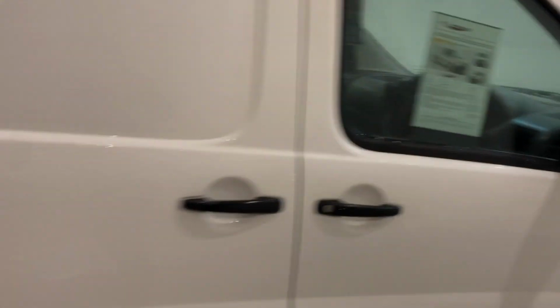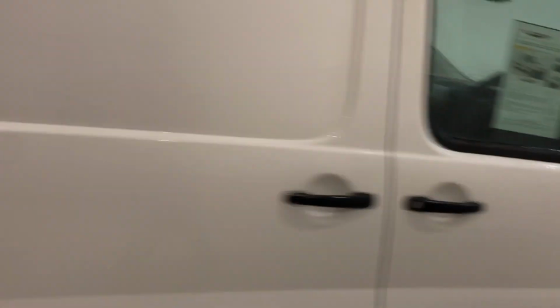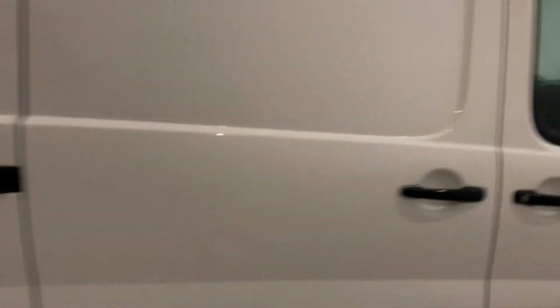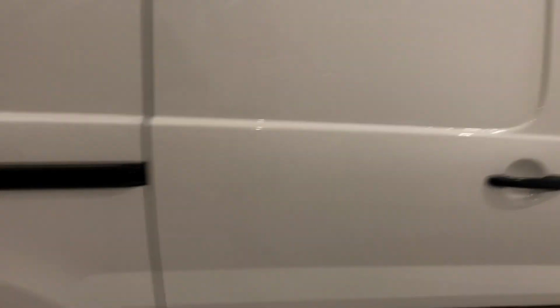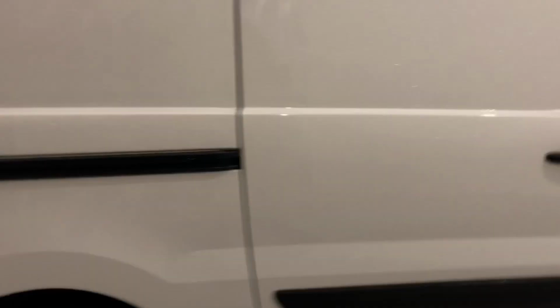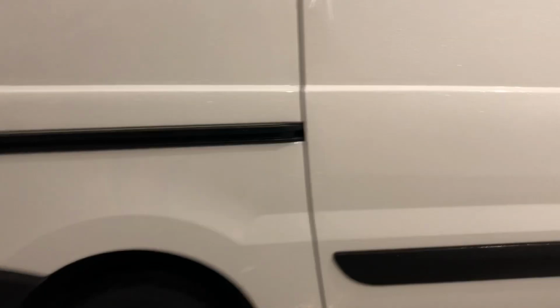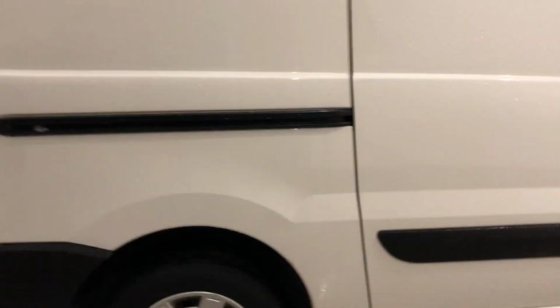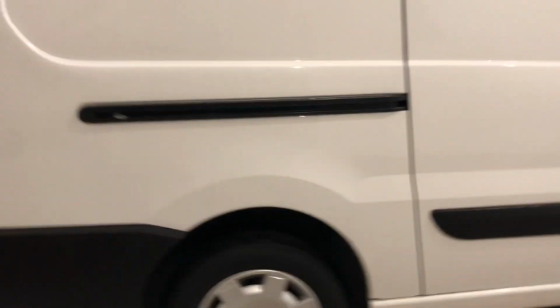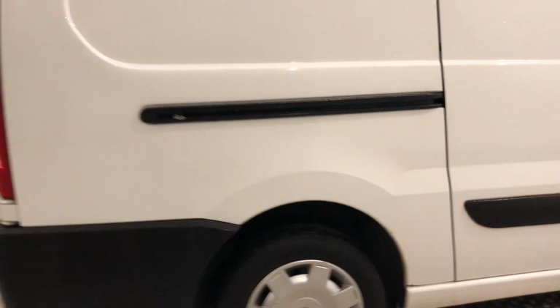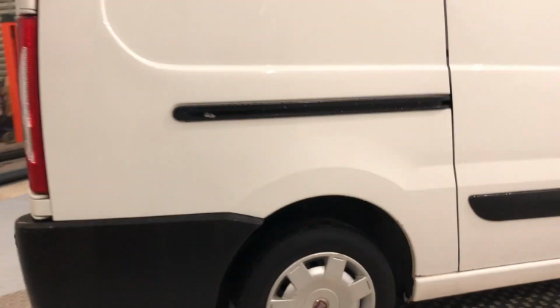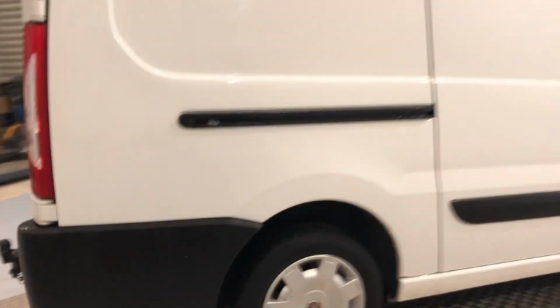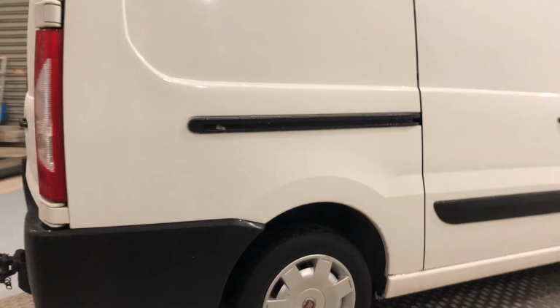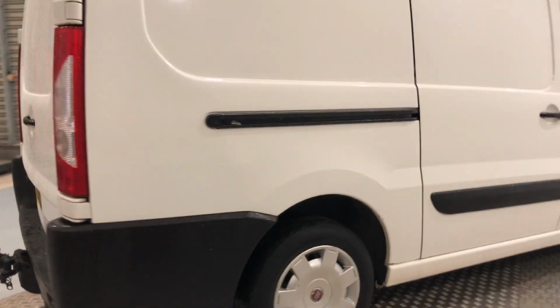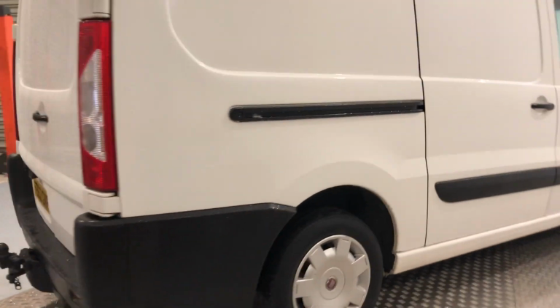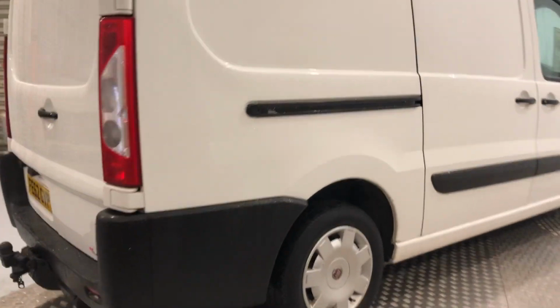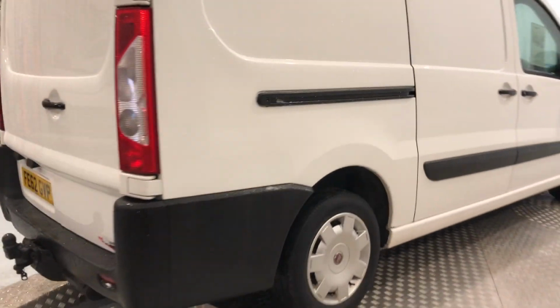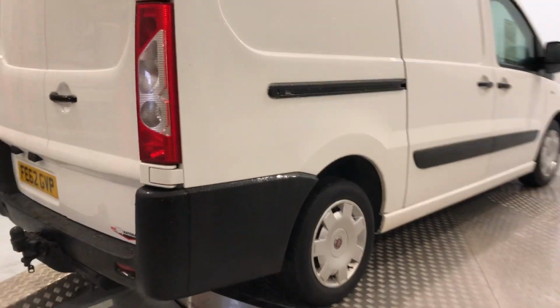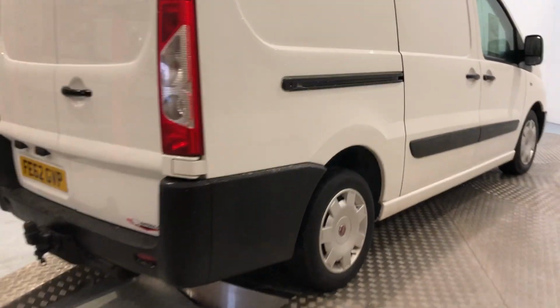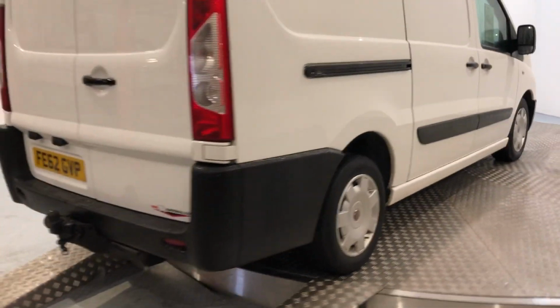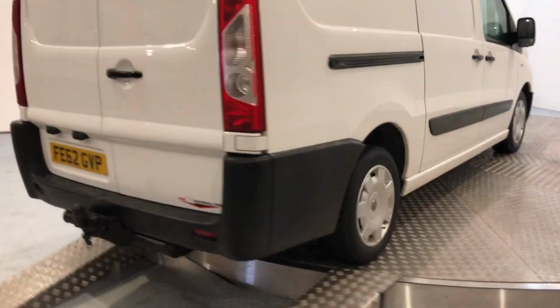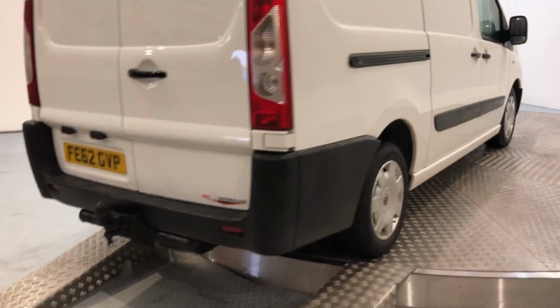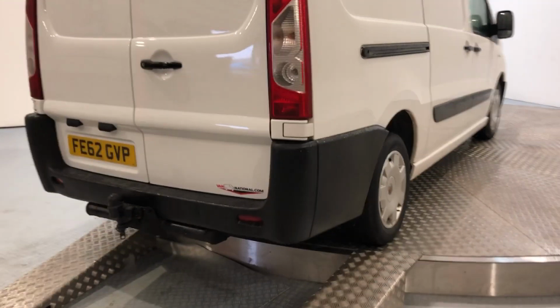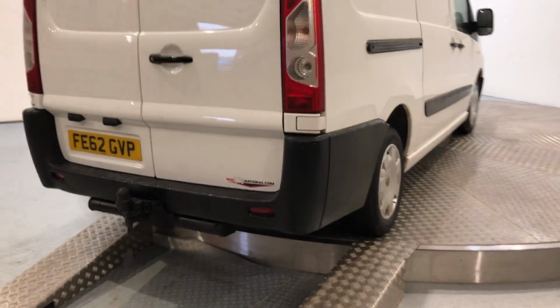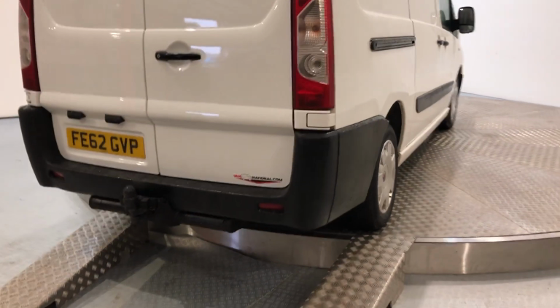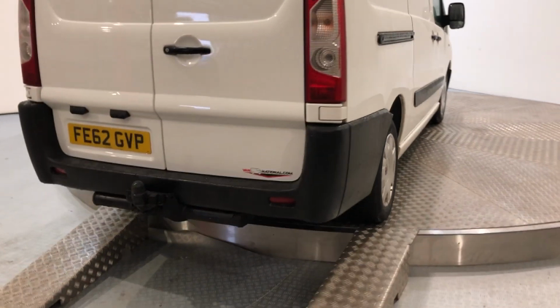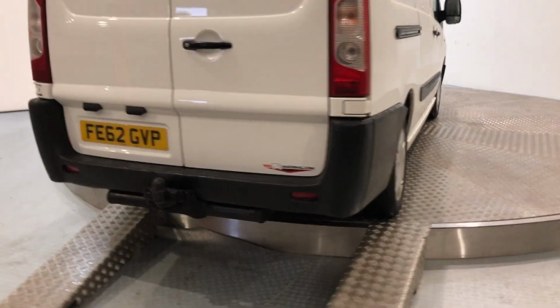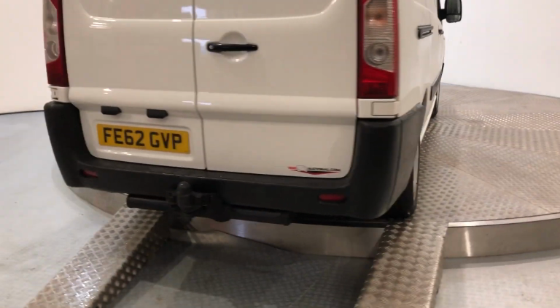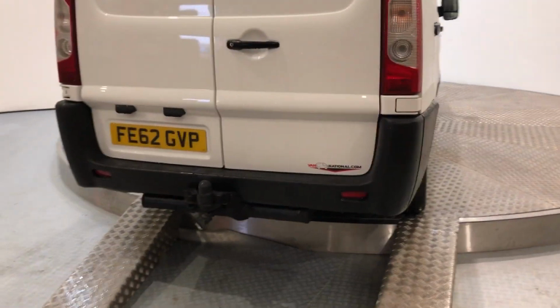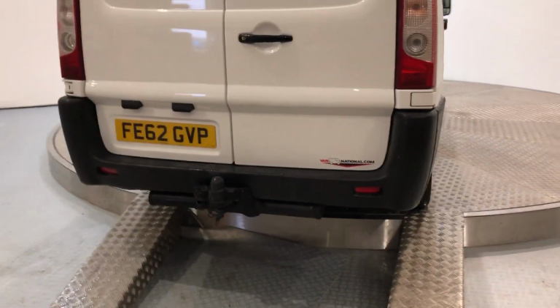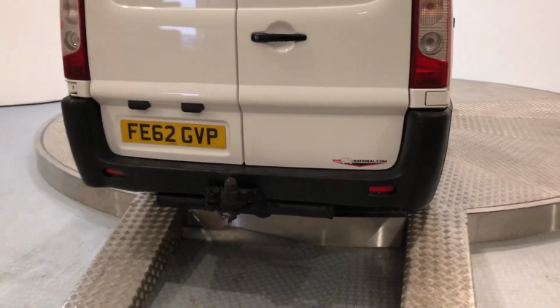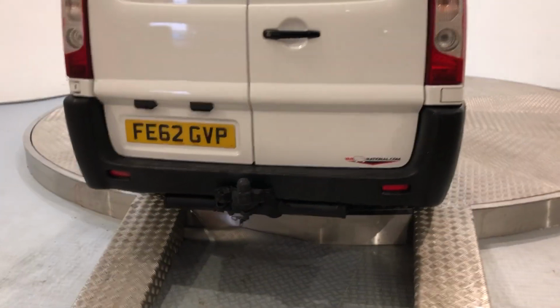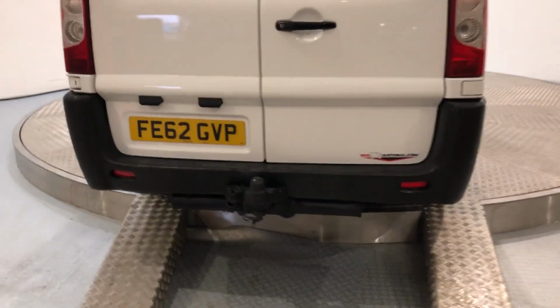Down to the rear of the vehicle, it's also got a tow bar with single electrics.